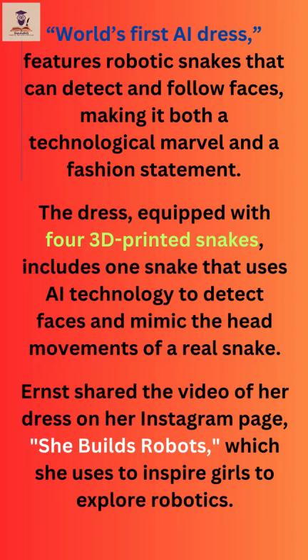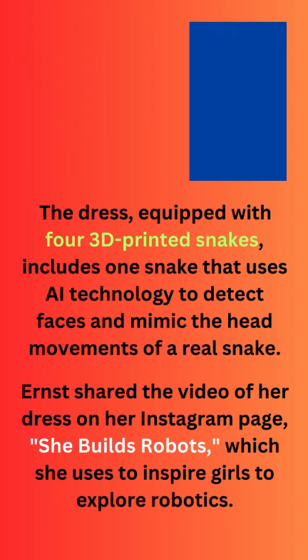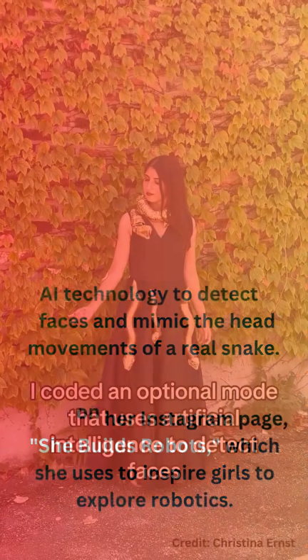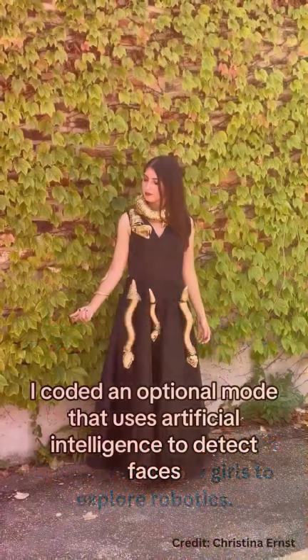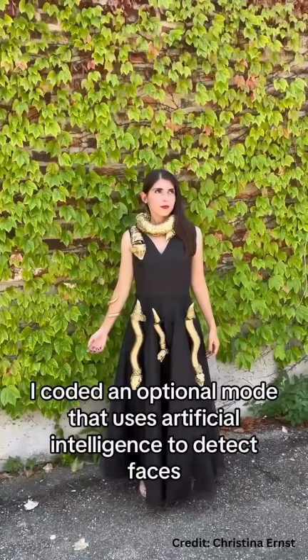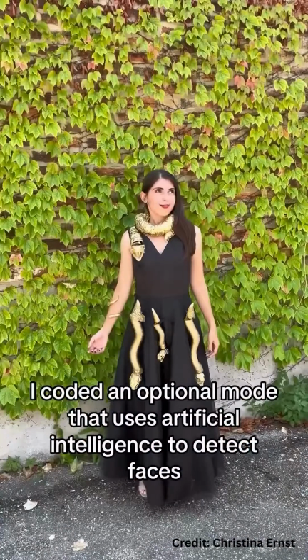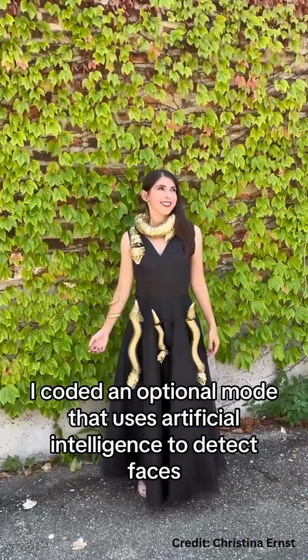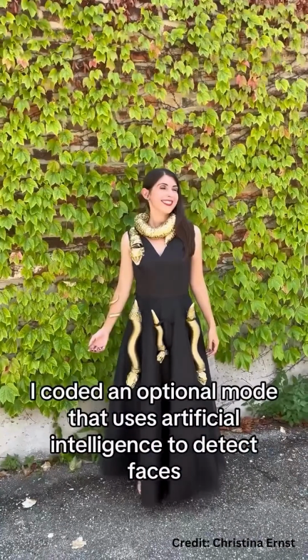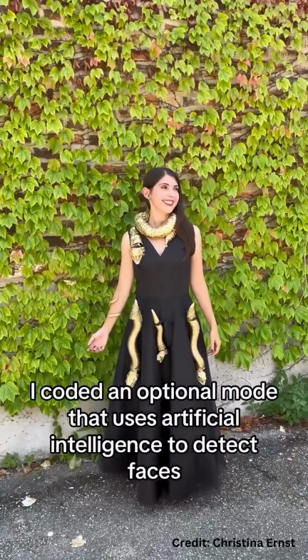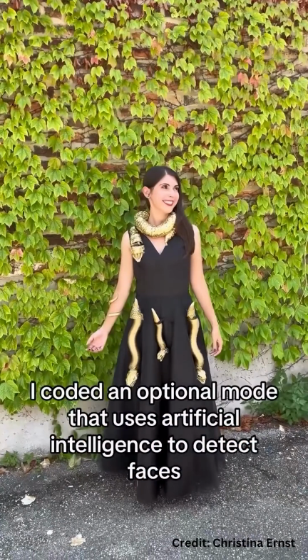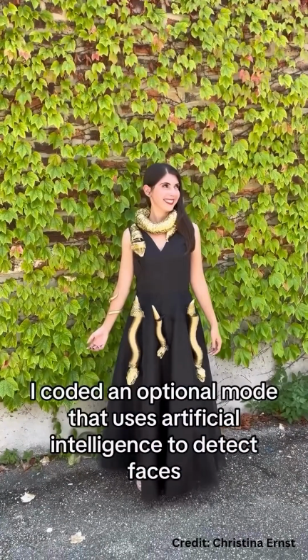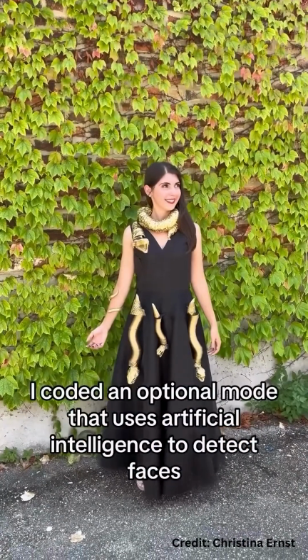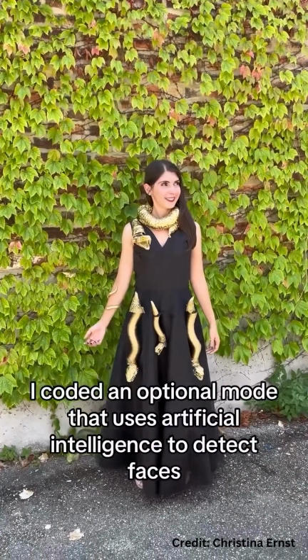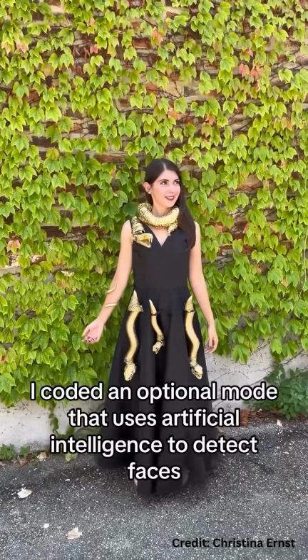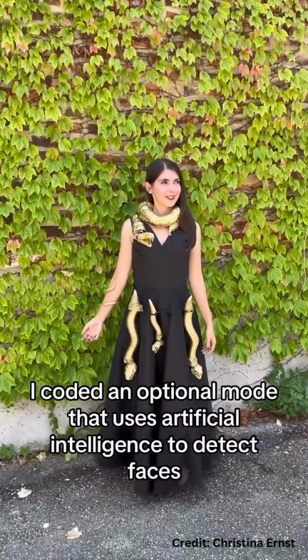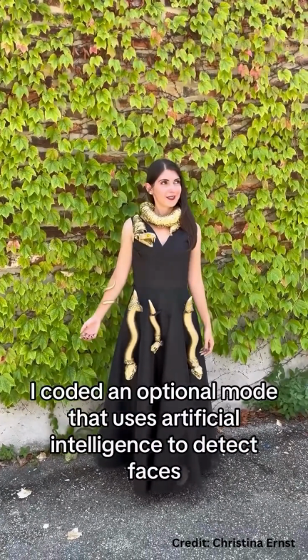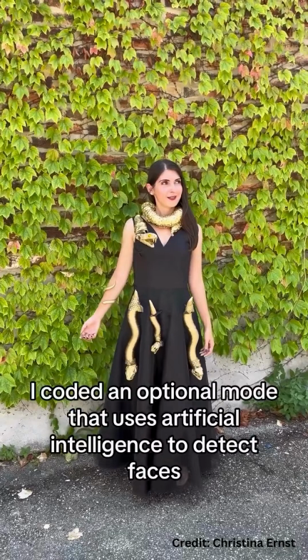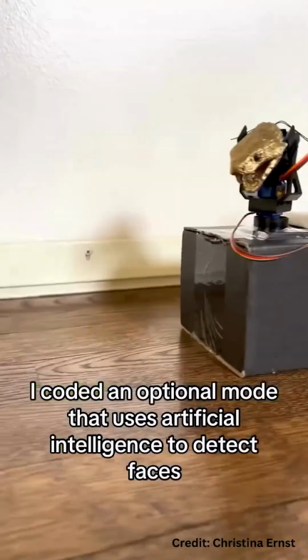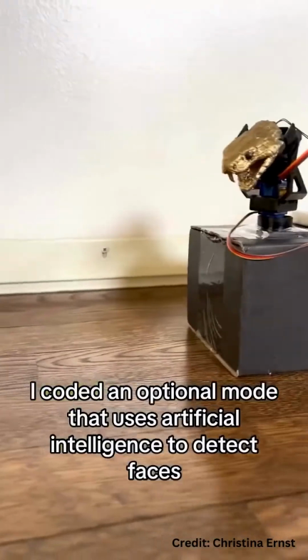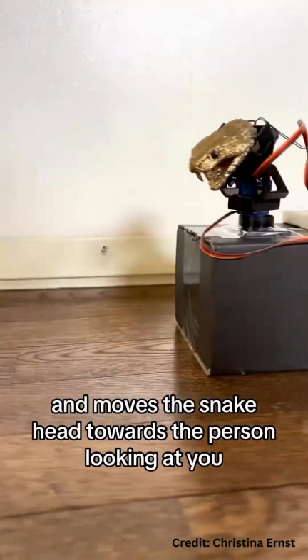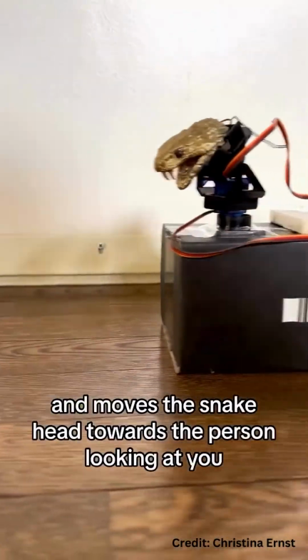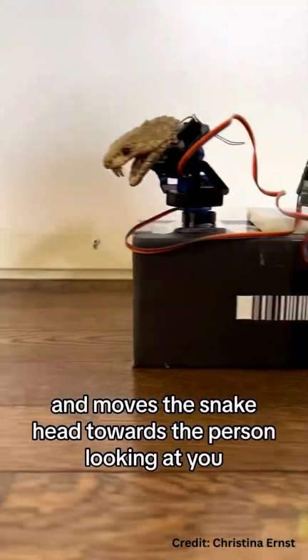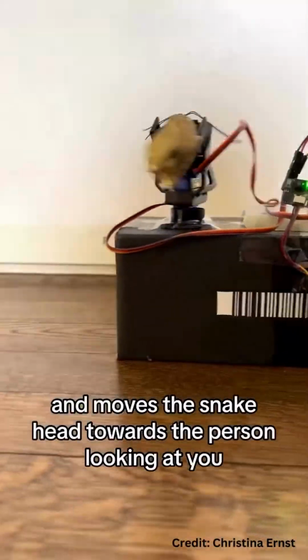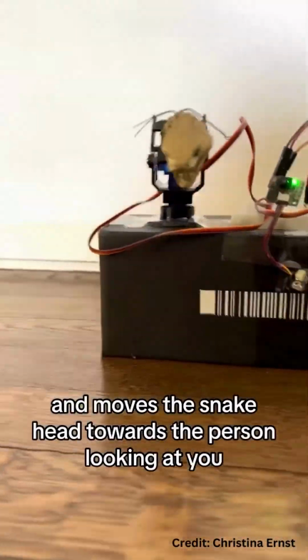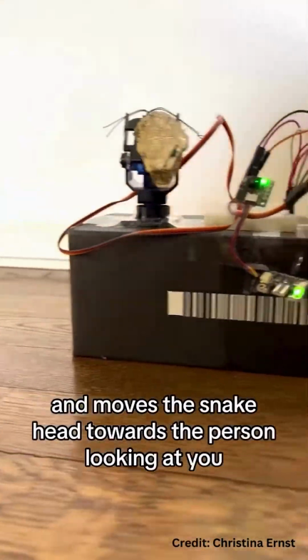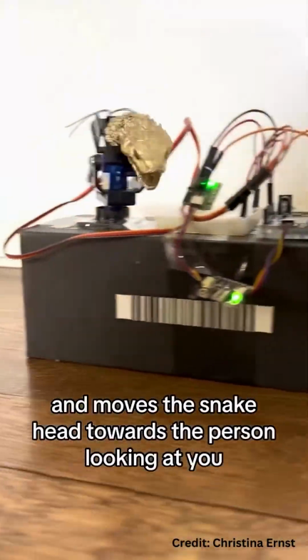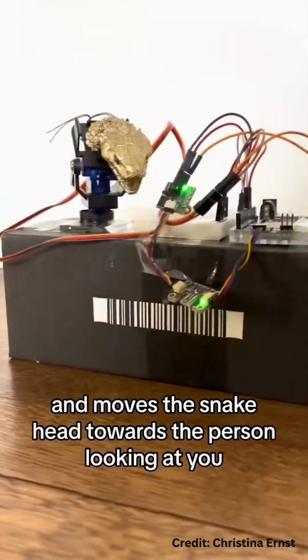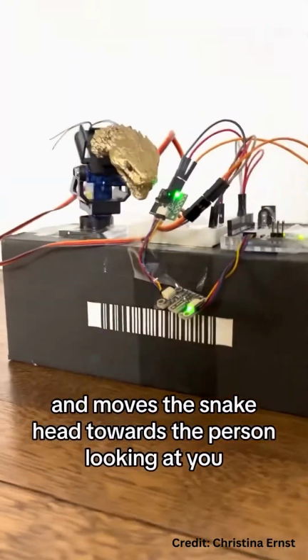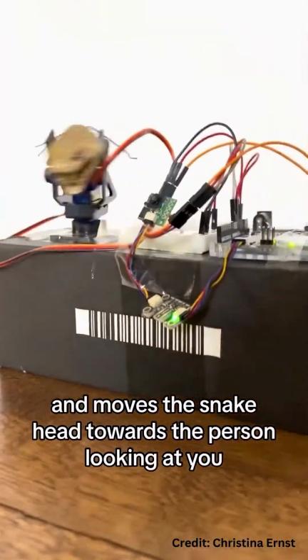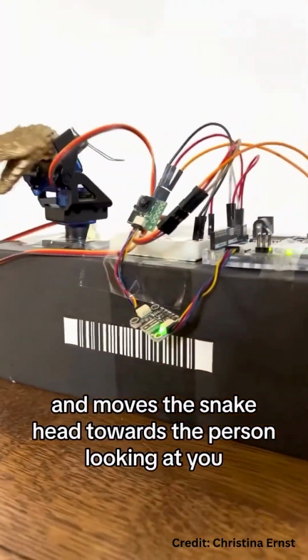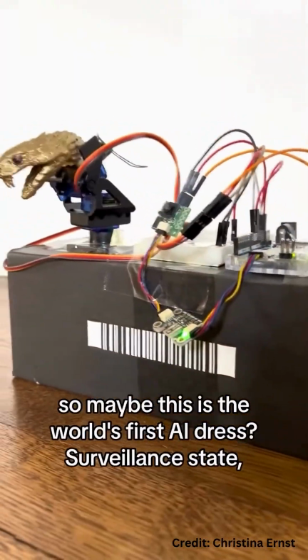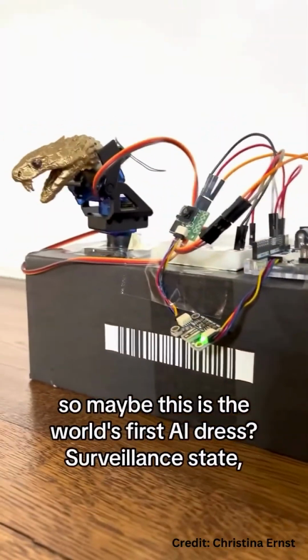I loaded an optional node that uses artificial intelligence to detect faces and moves the snake head towards the person looking at you.